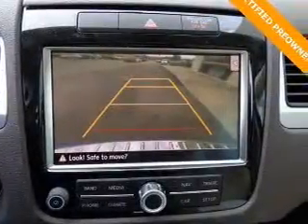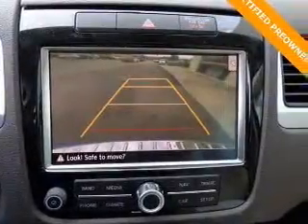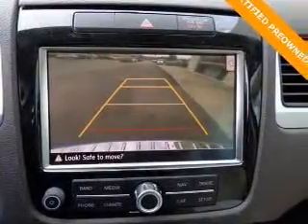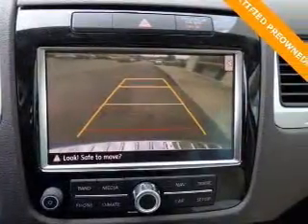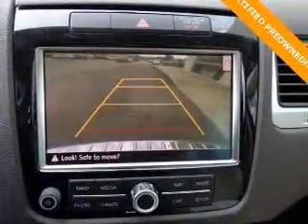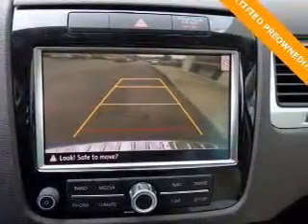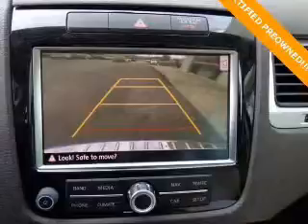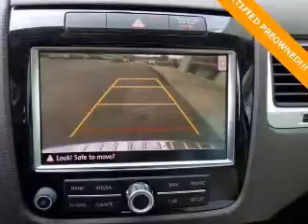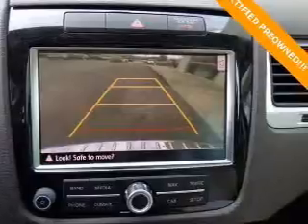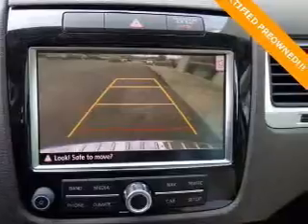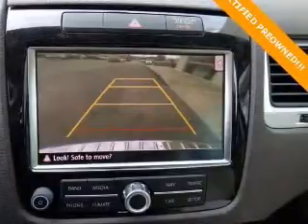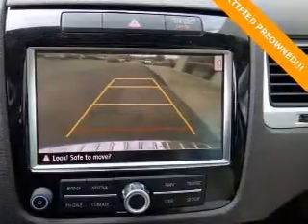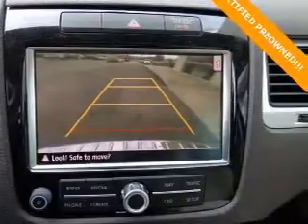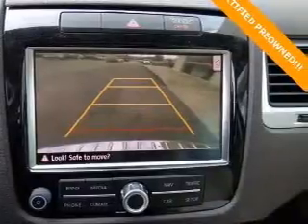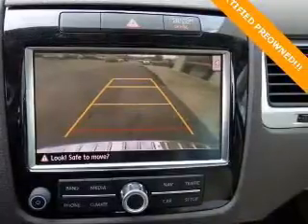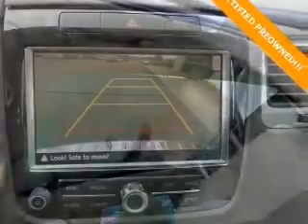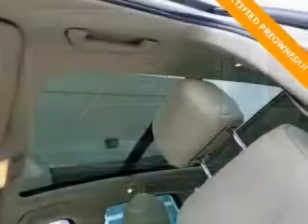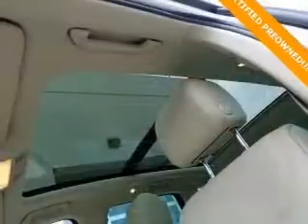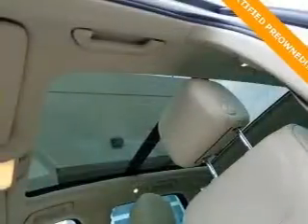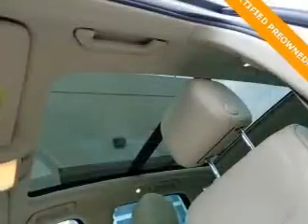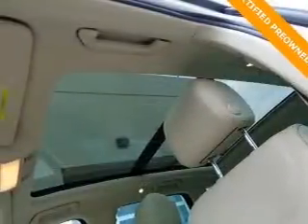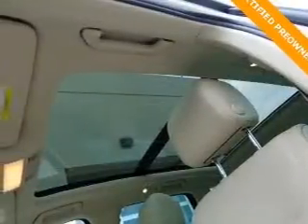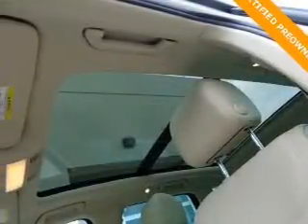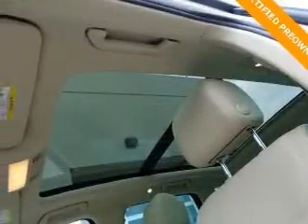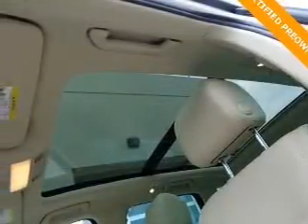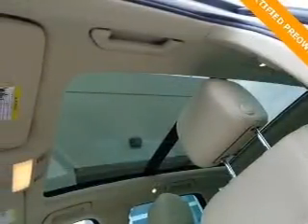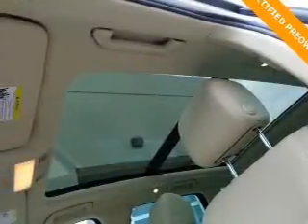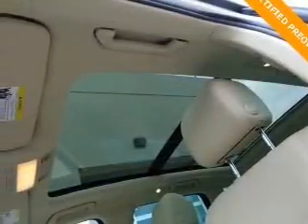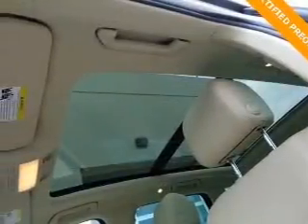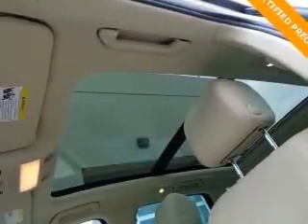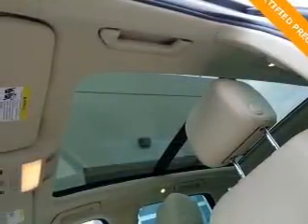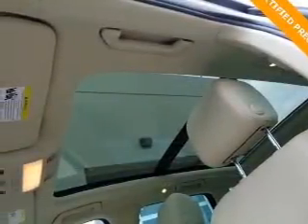Indulge in the comfort of heated seats and dual temperature controls. Let the outside in with a power sunroof.